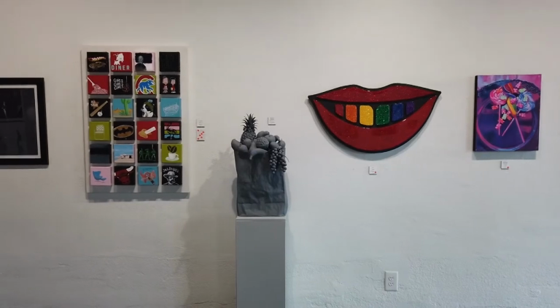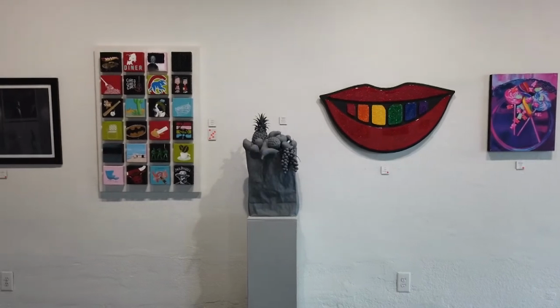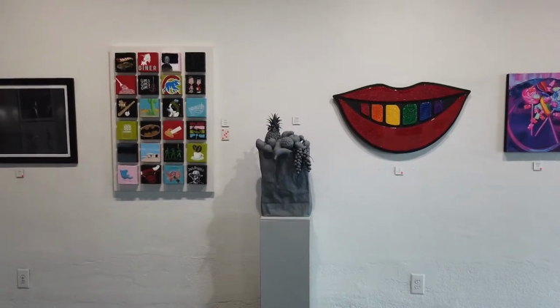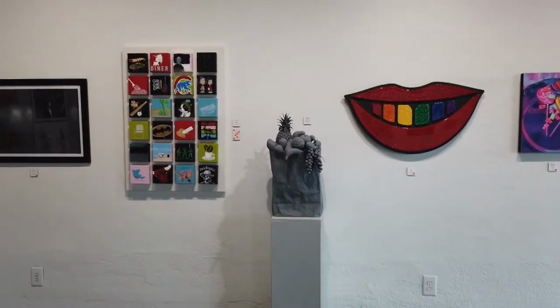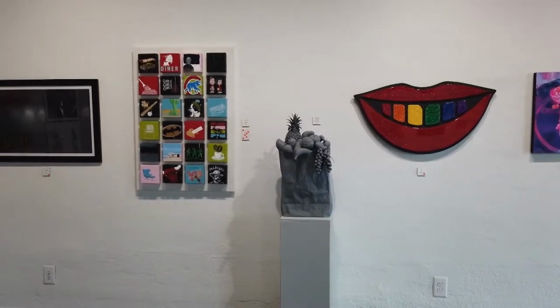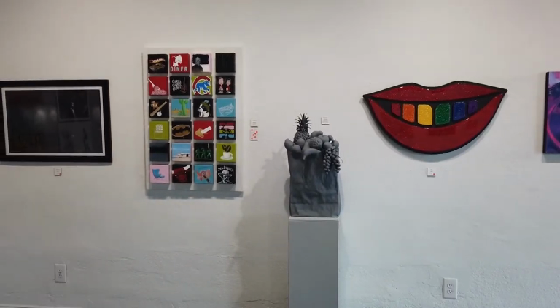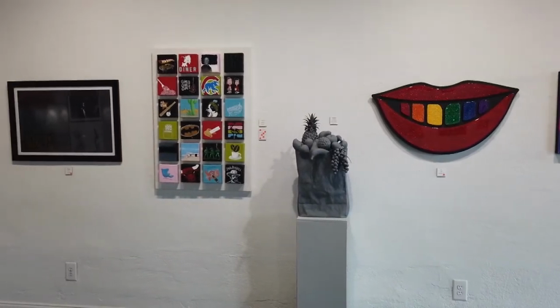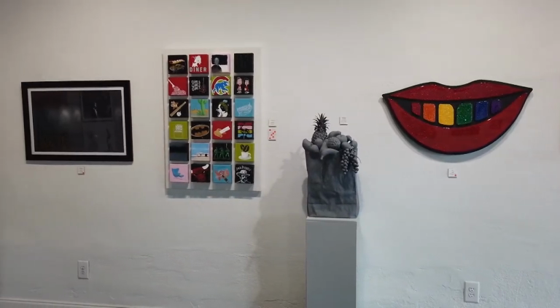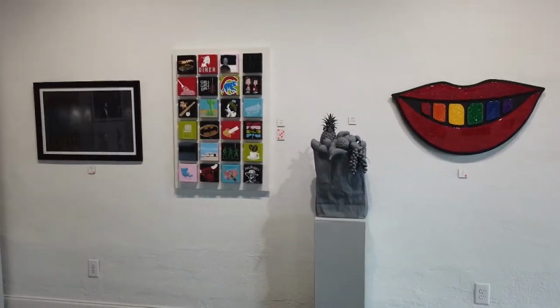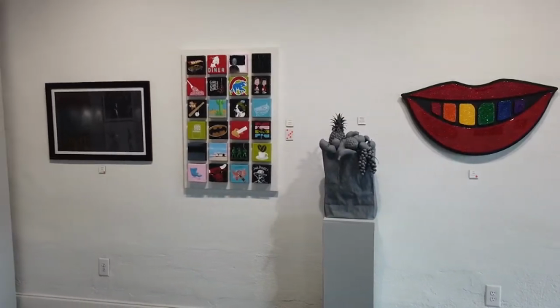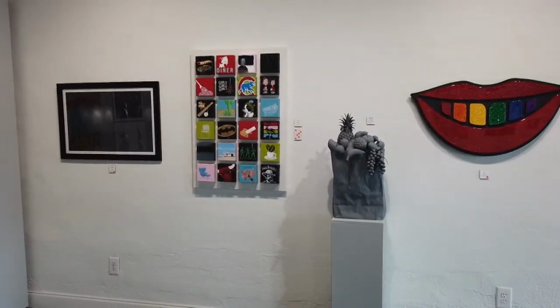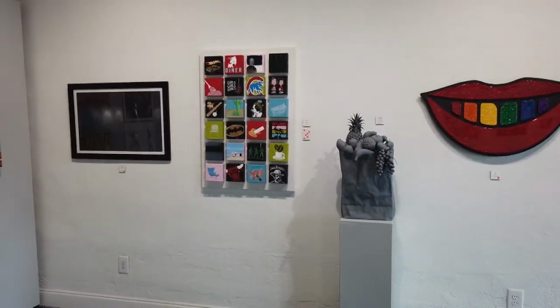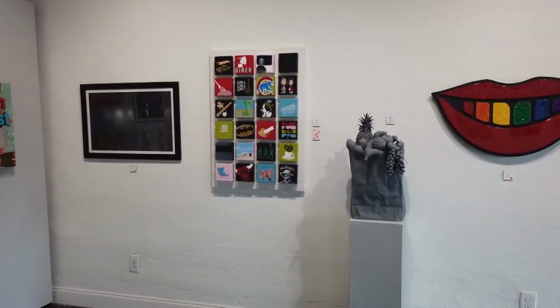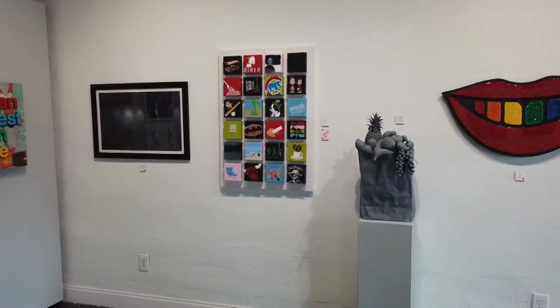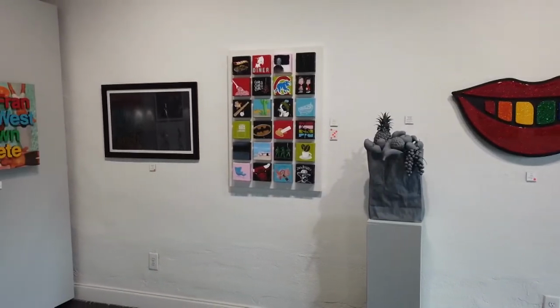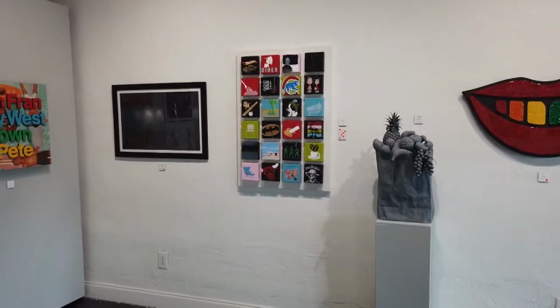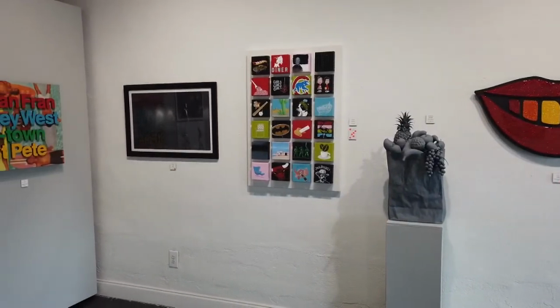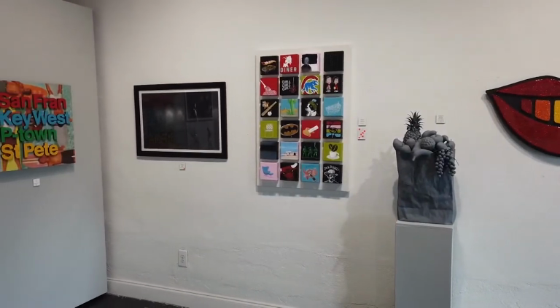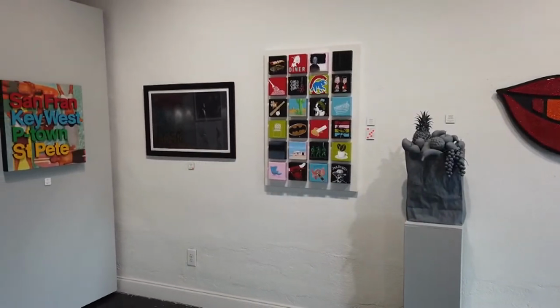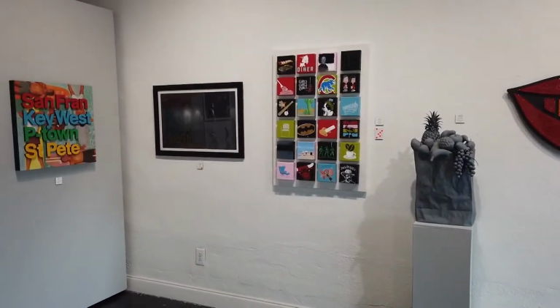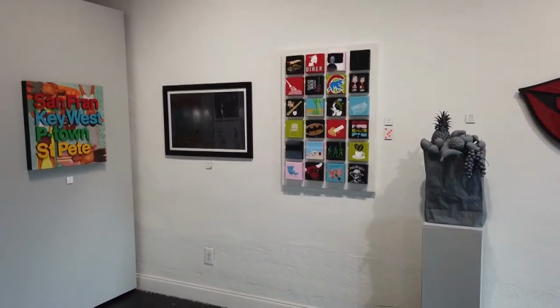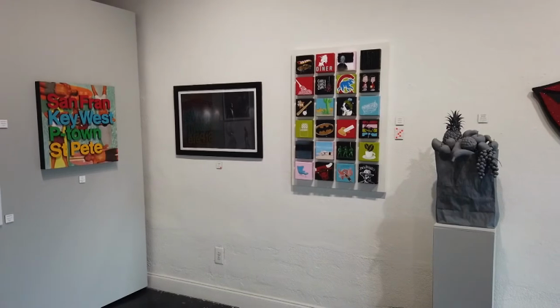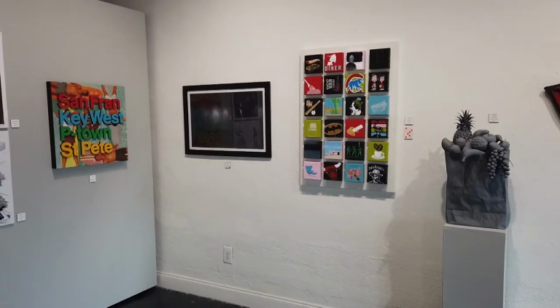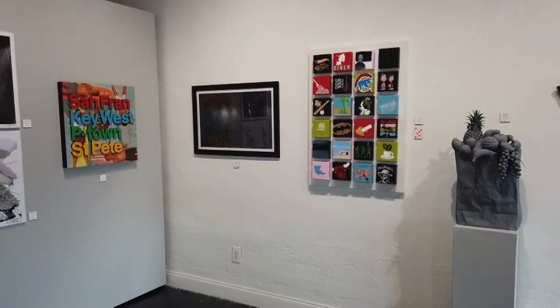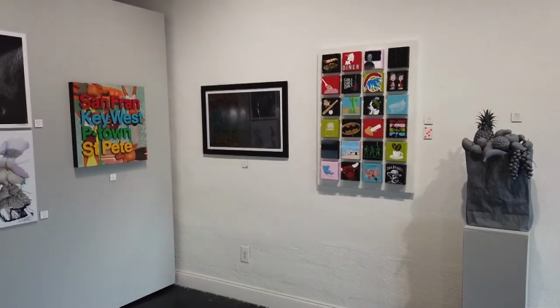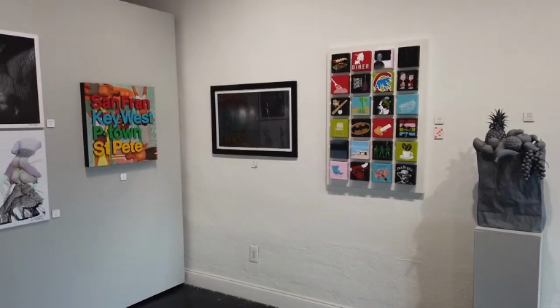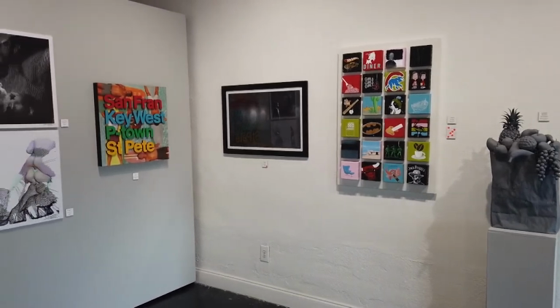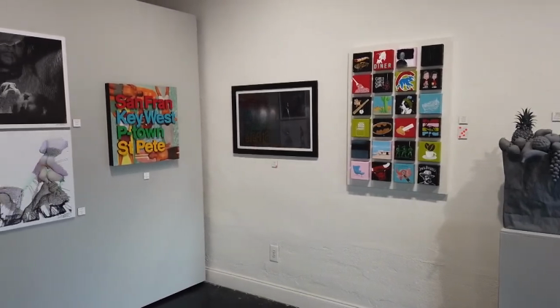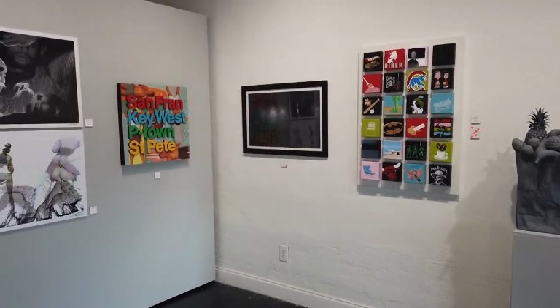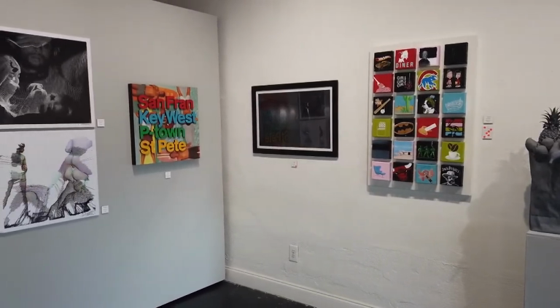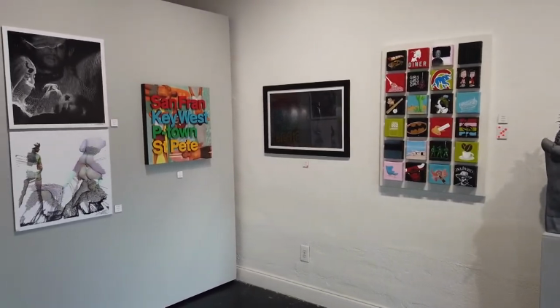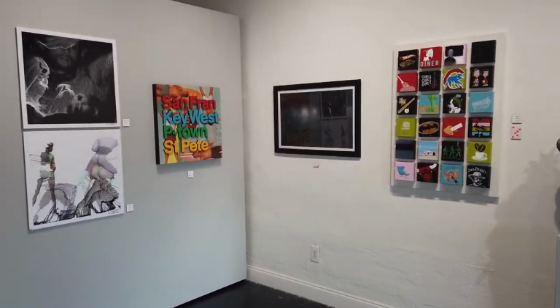I opened this gallery in 2018 because I needed a space to show my own art and I wanted to give other artists an opportunity to express themselves.